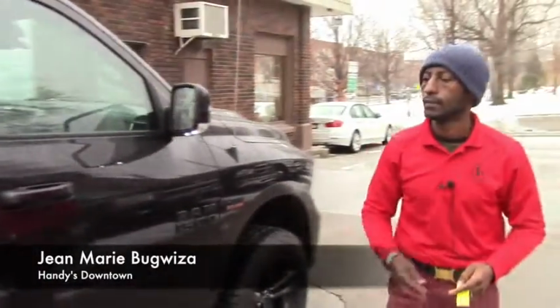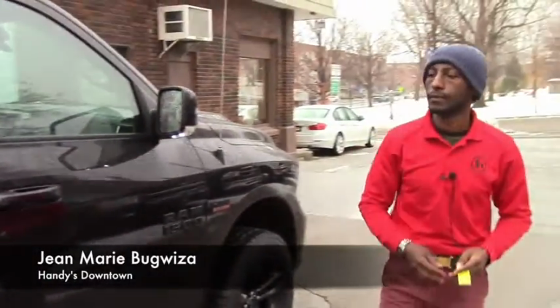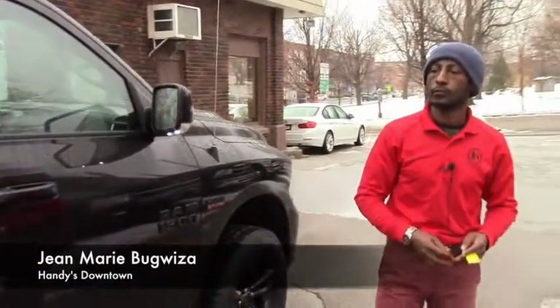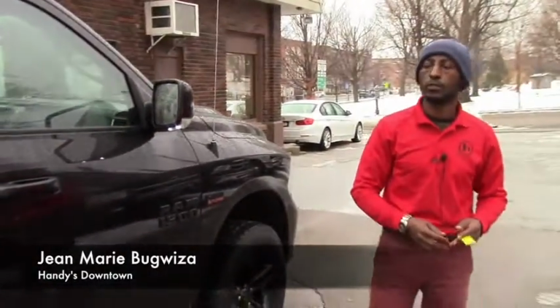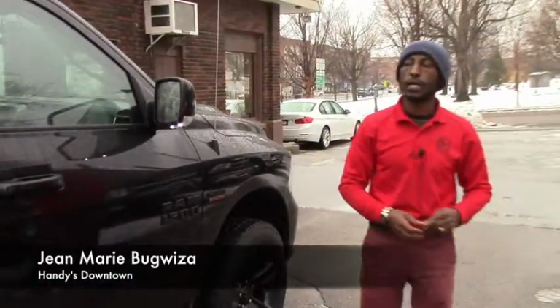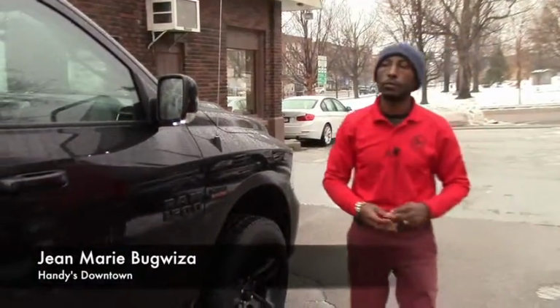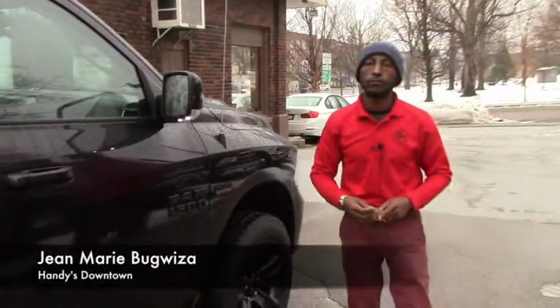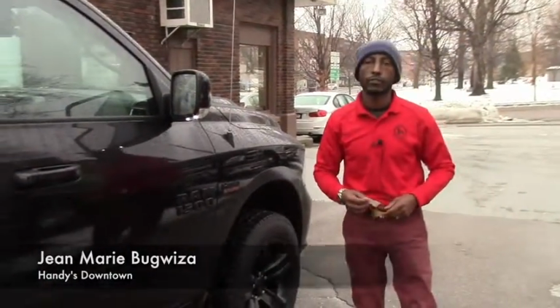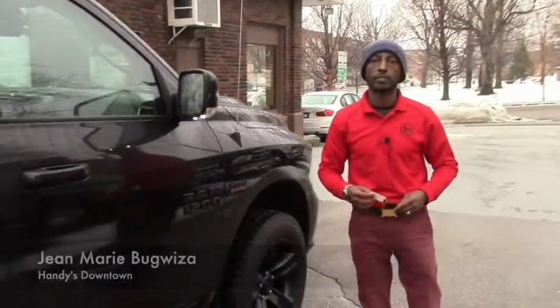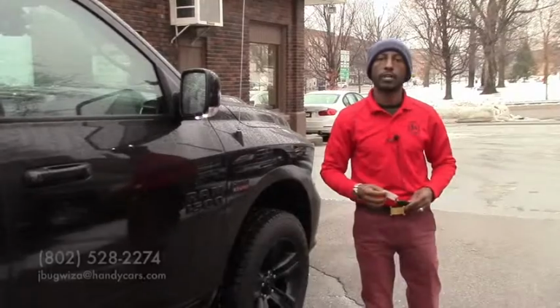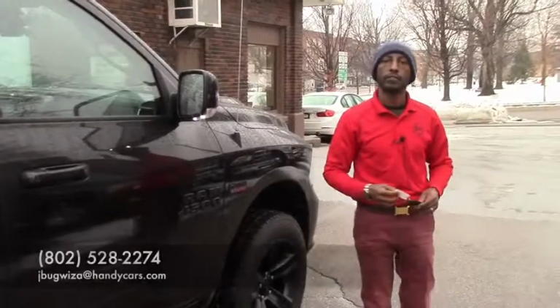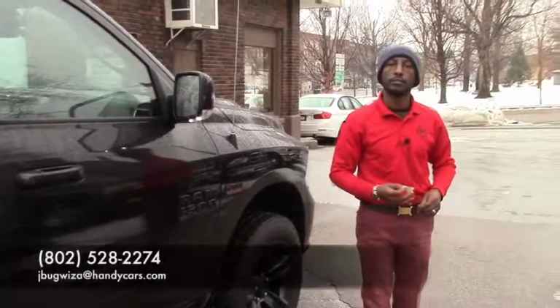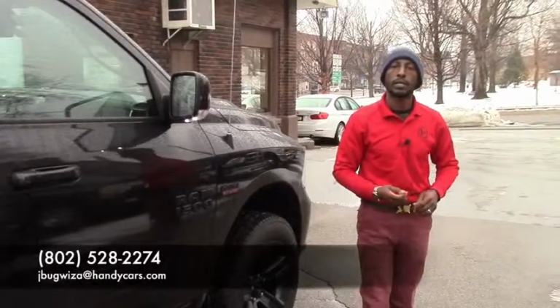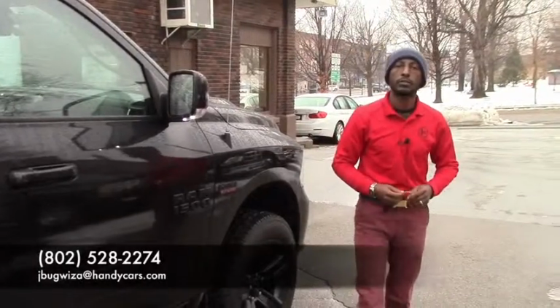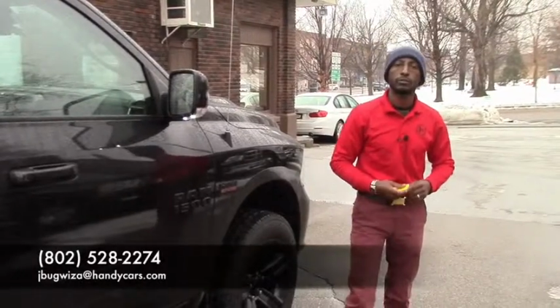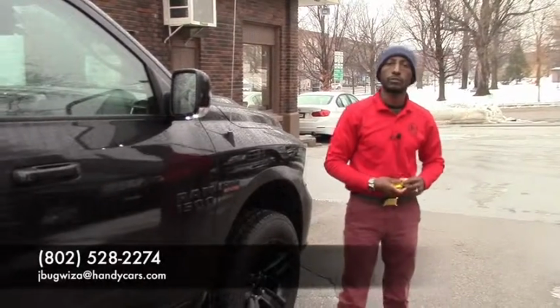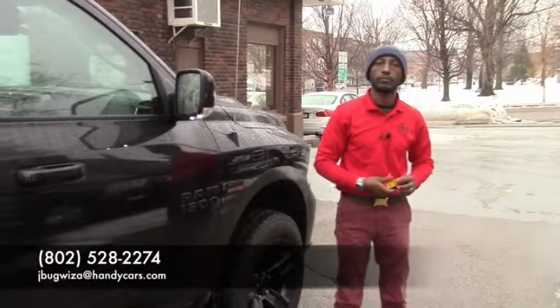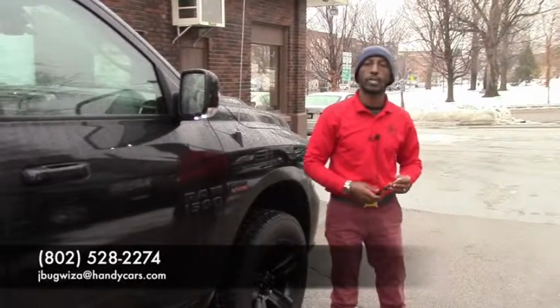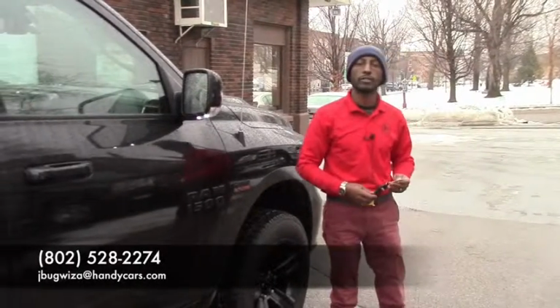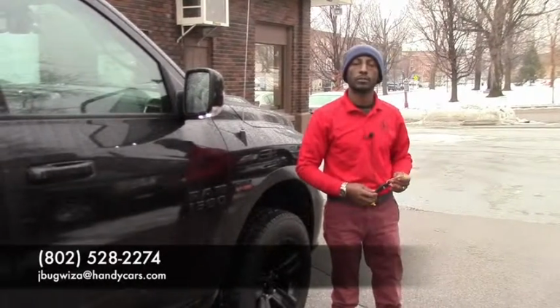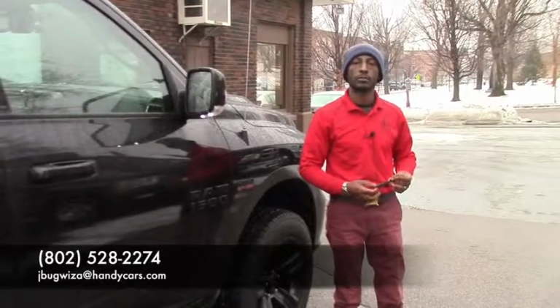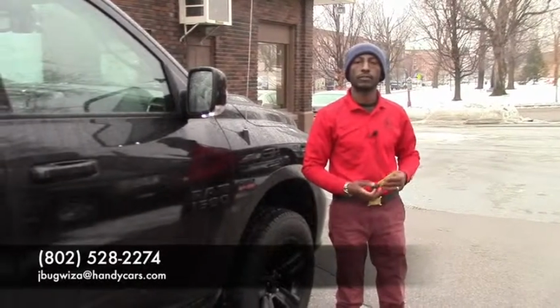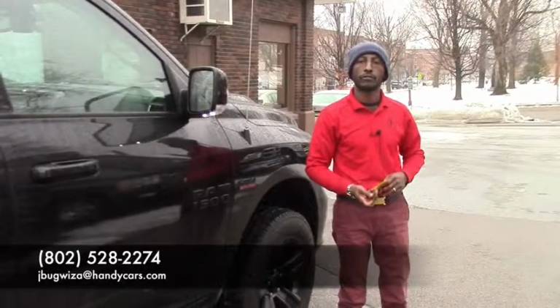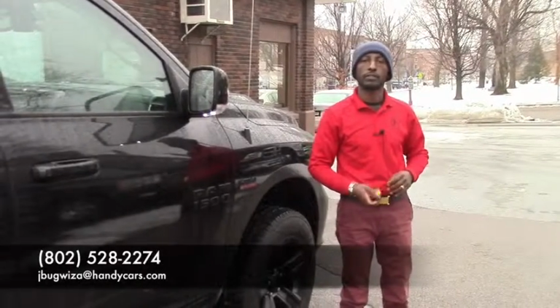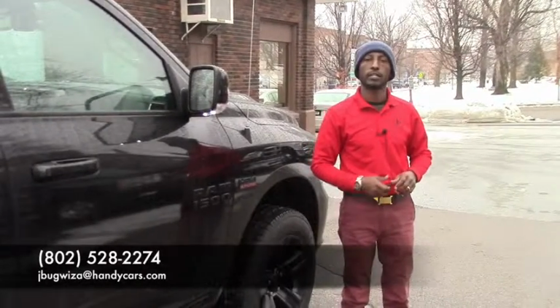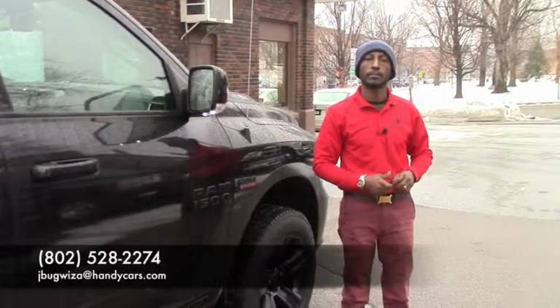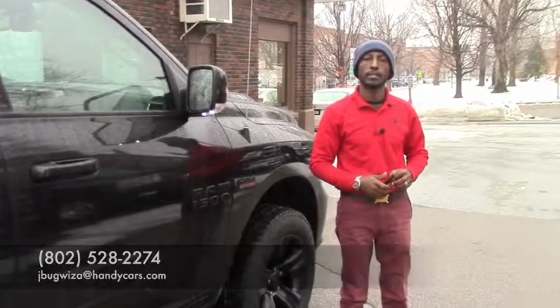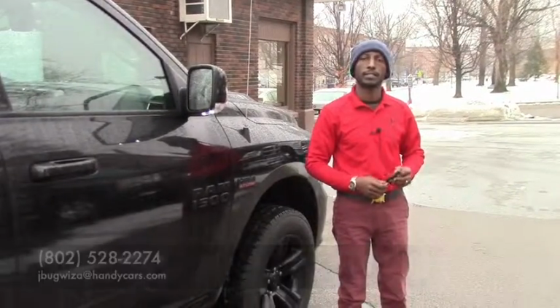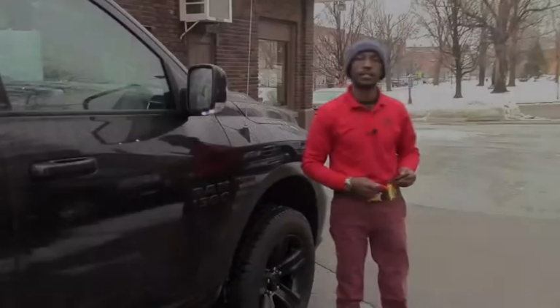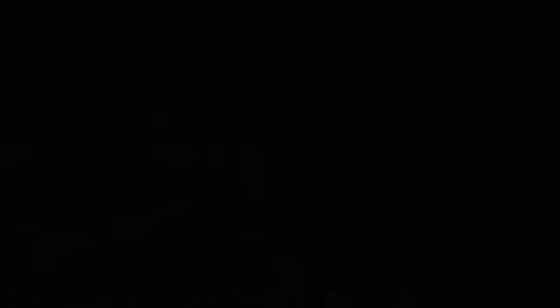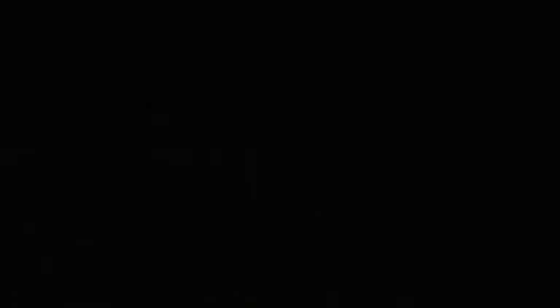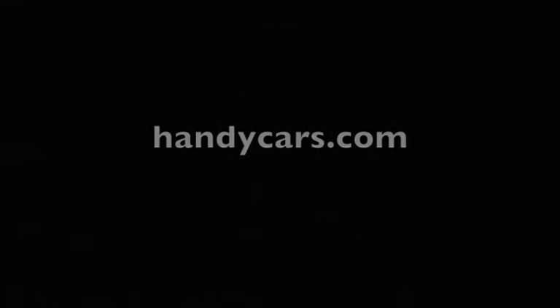If you want to come over for a test drive, reach me at 802-528-2274. Thank you very much, have a nice day.